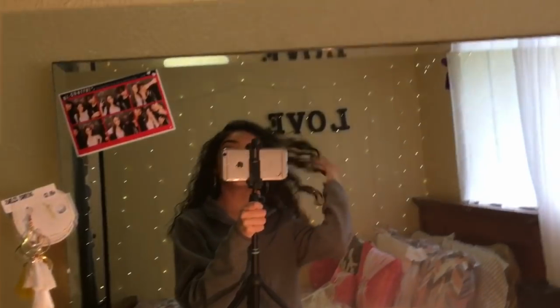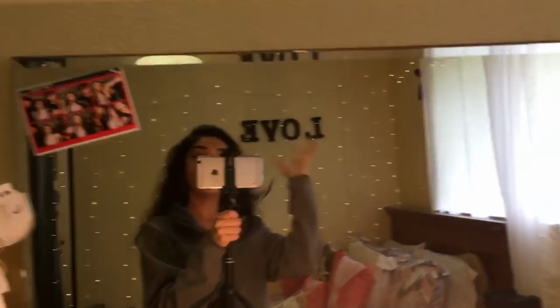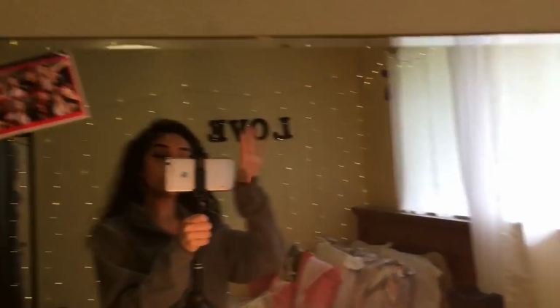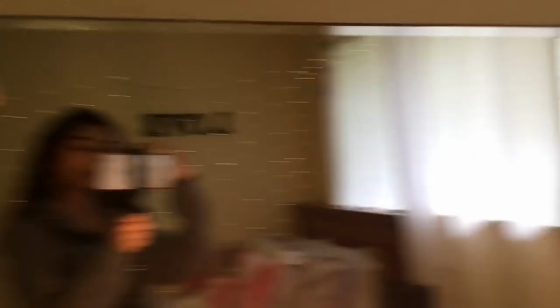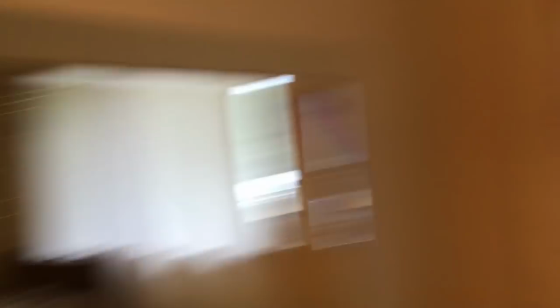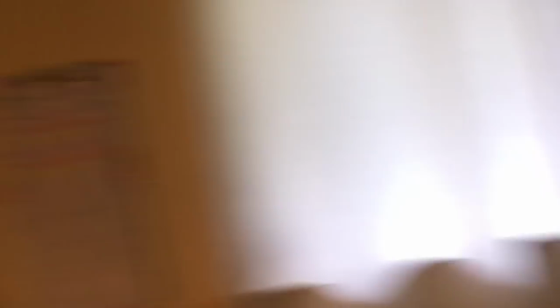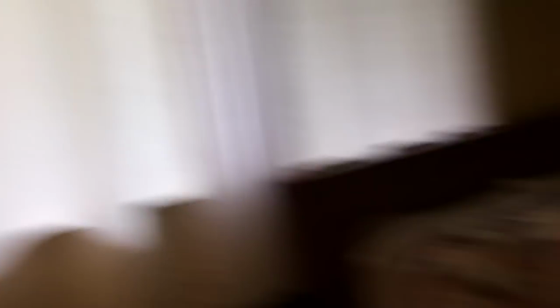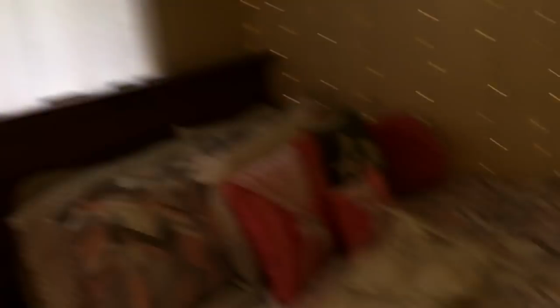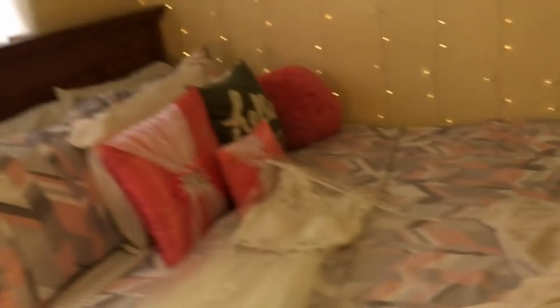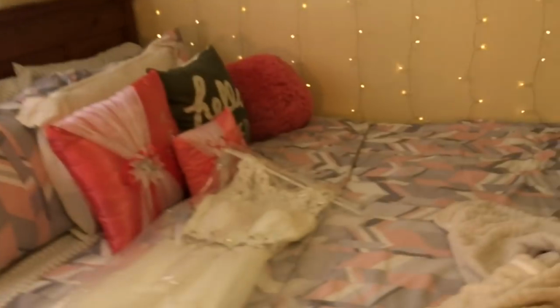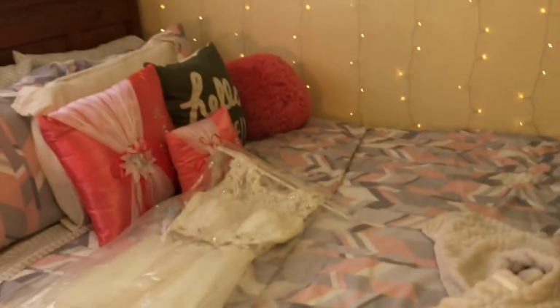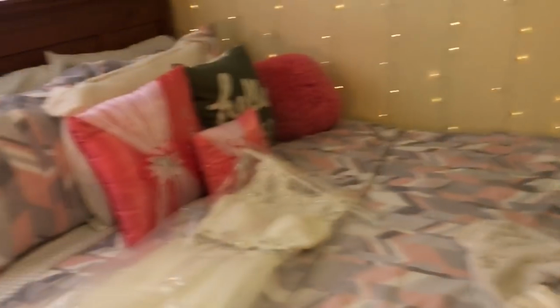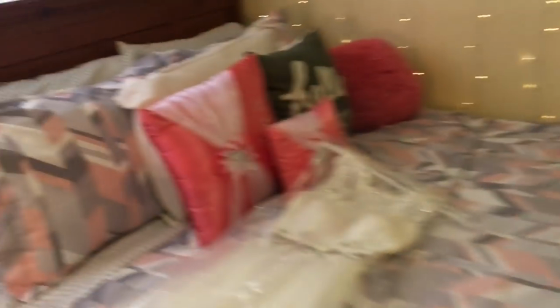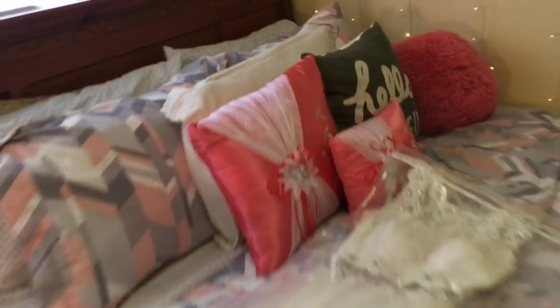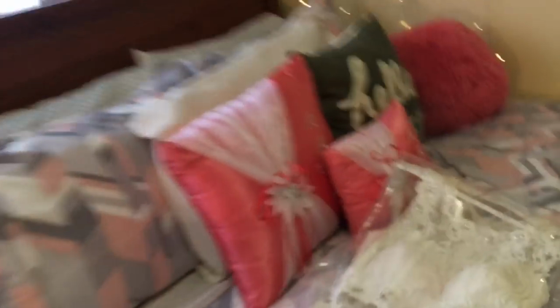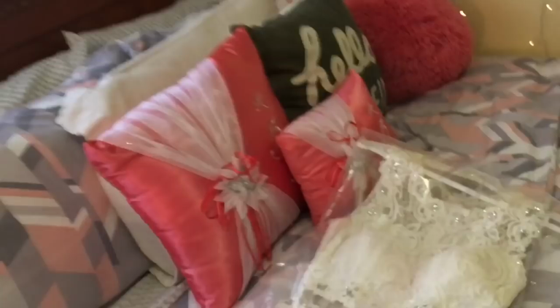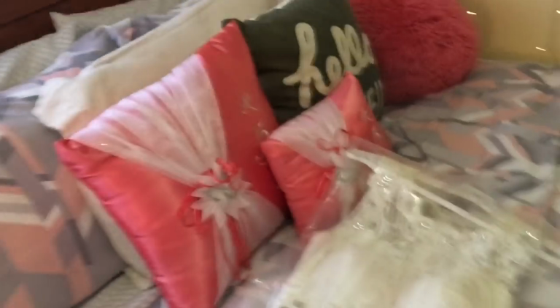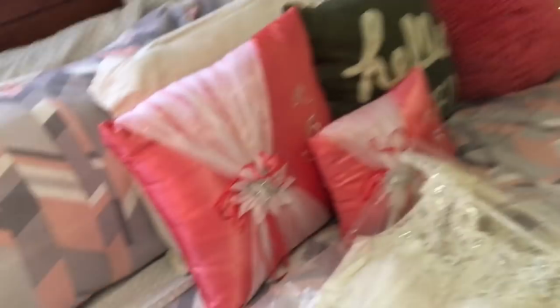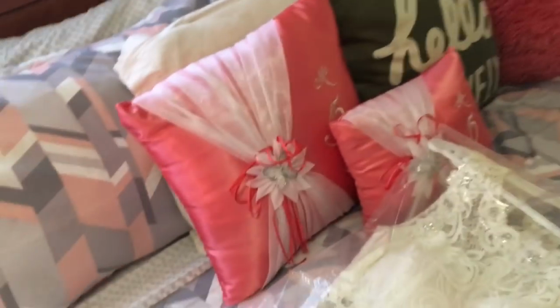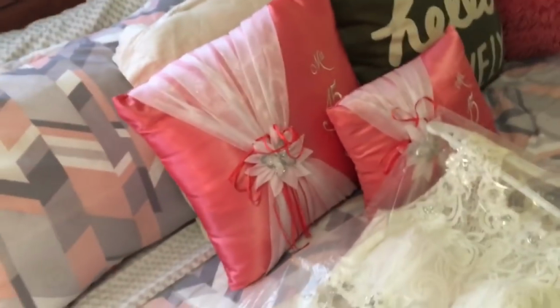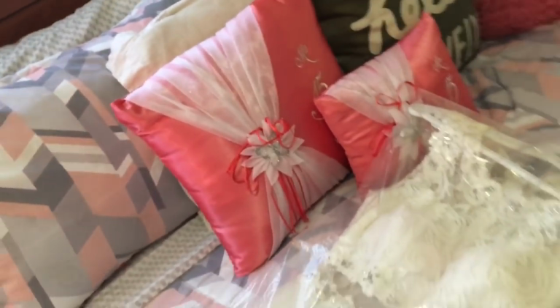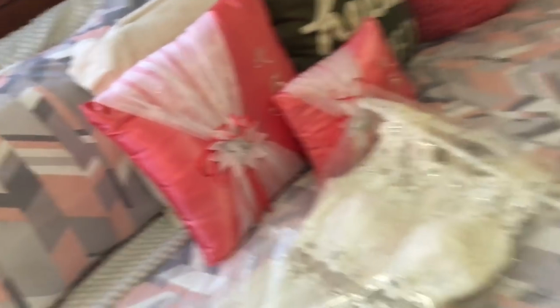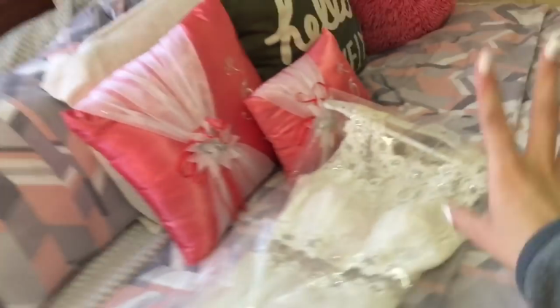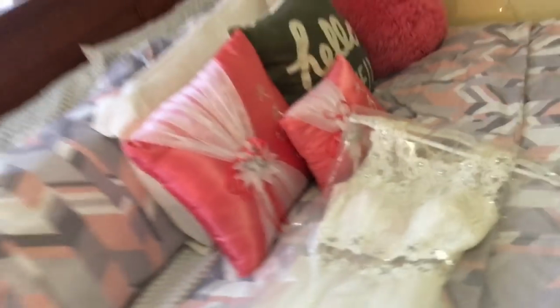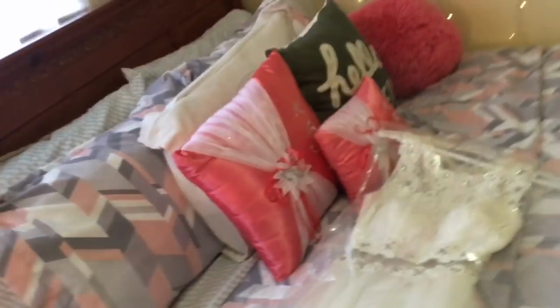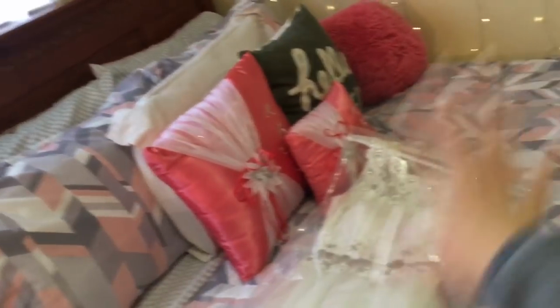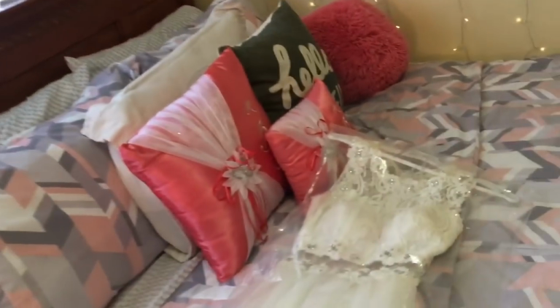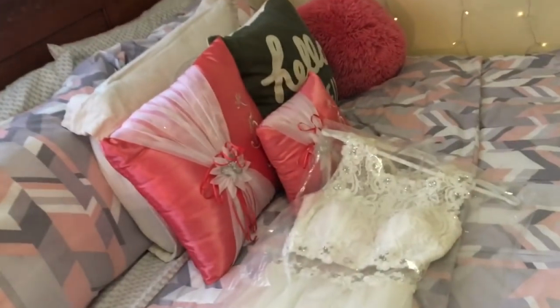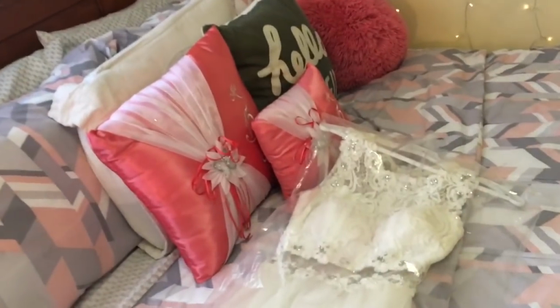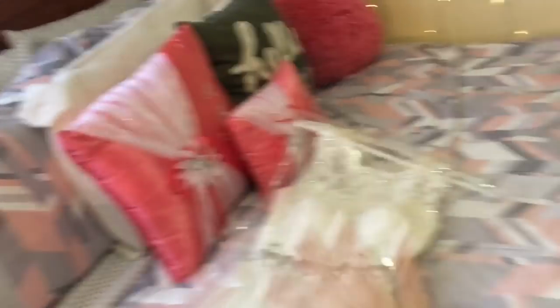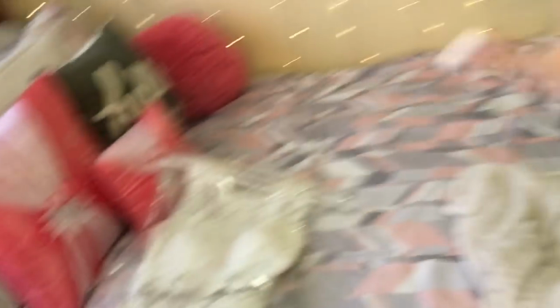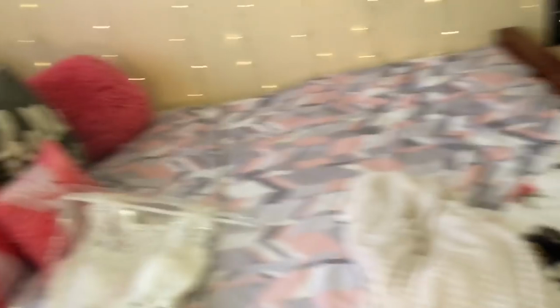I made another pile to keep things organized. This is the keep pile and this is the donate pile.